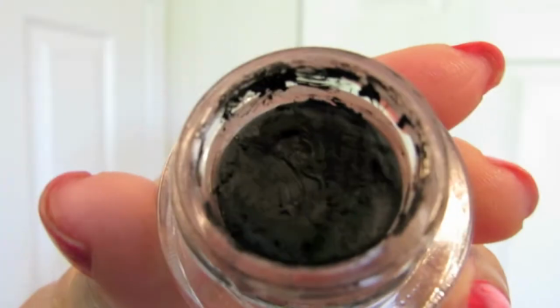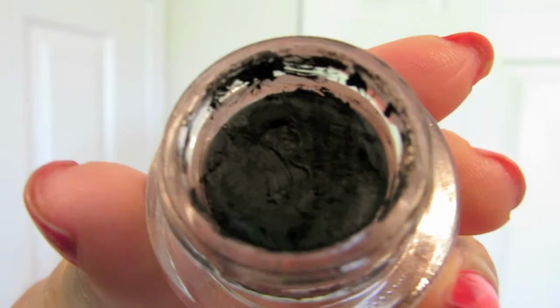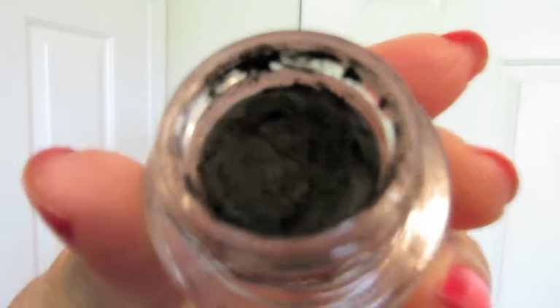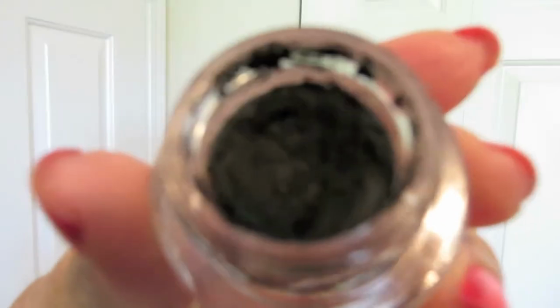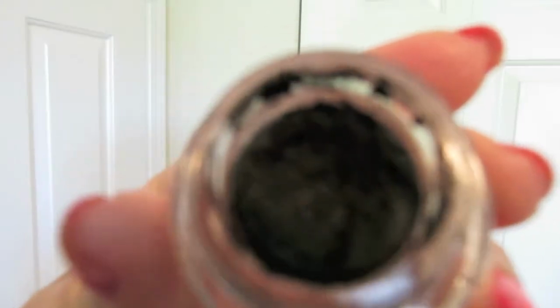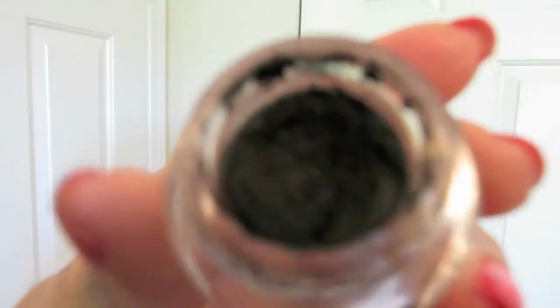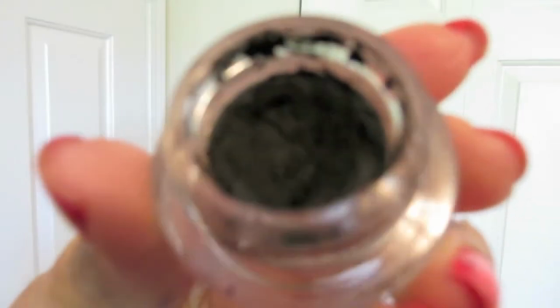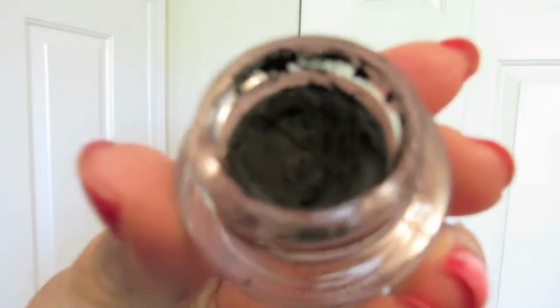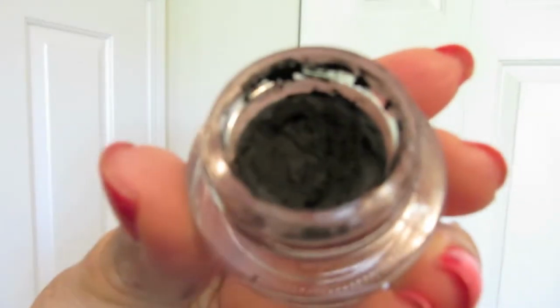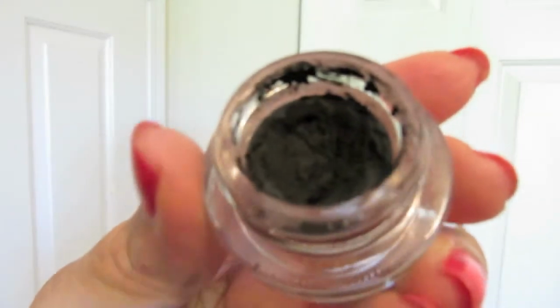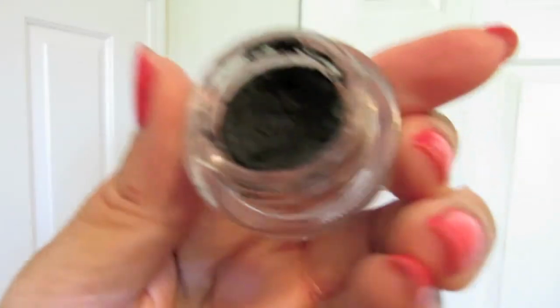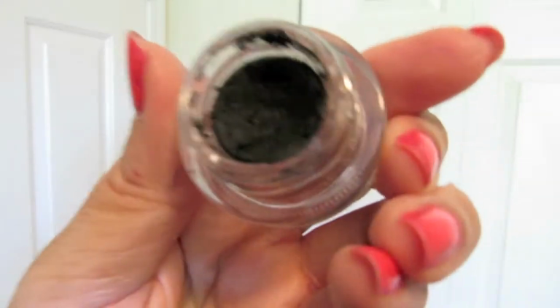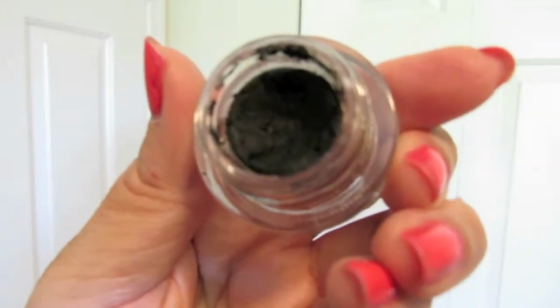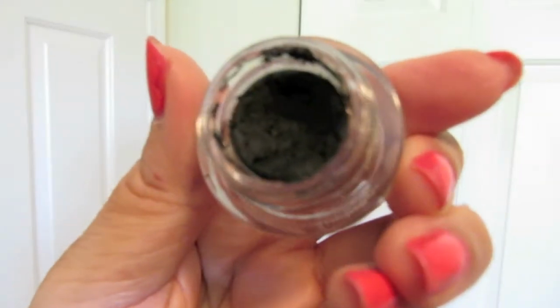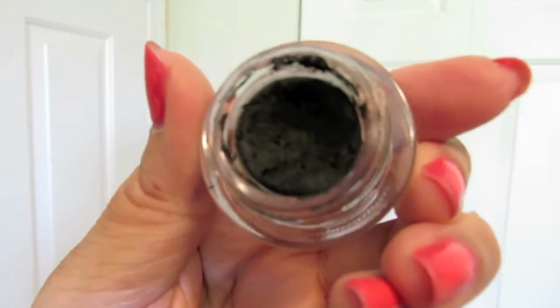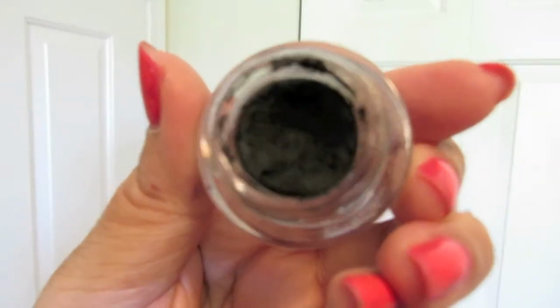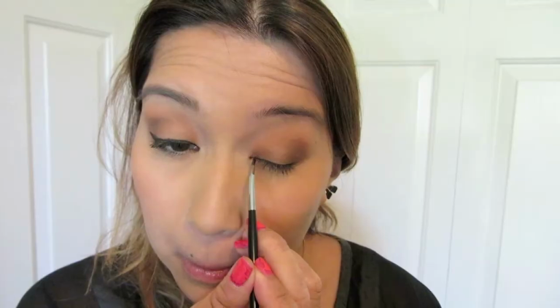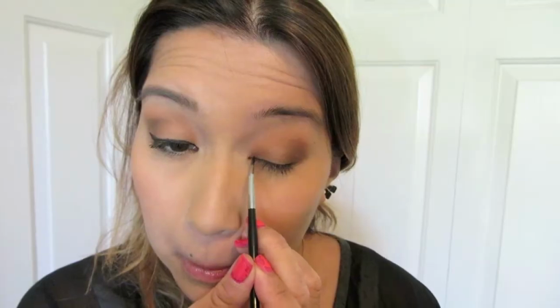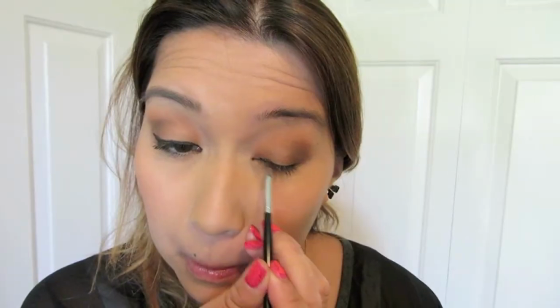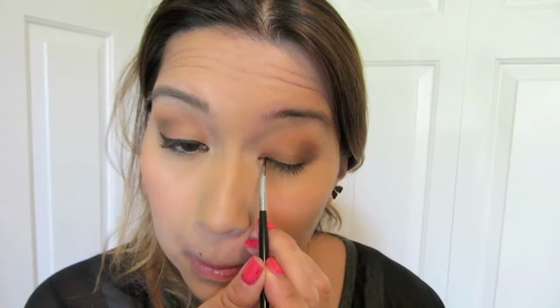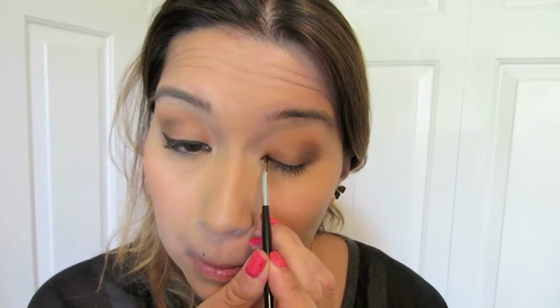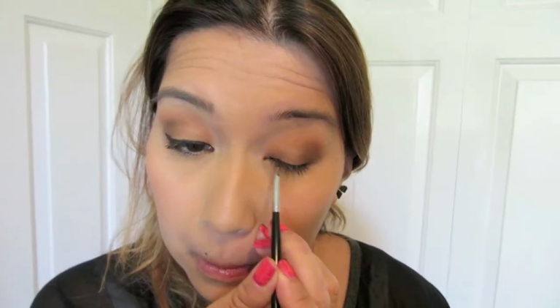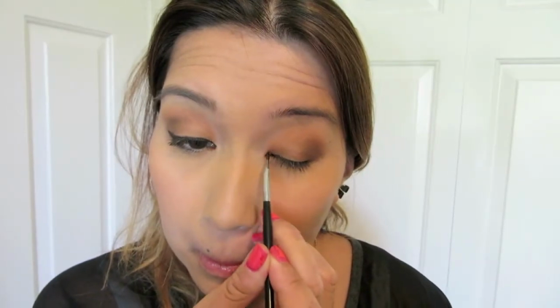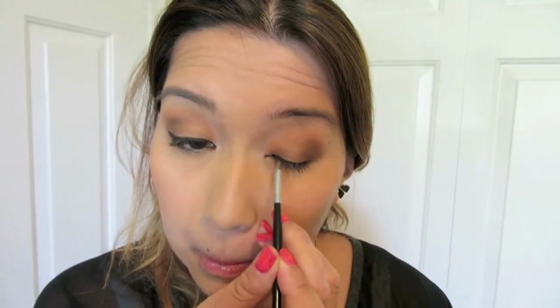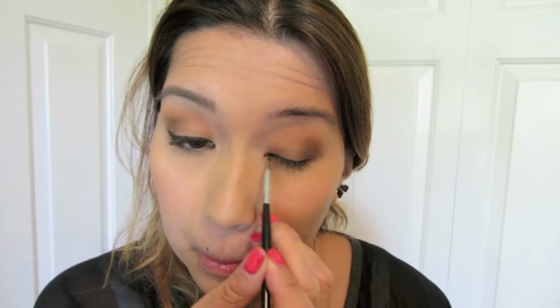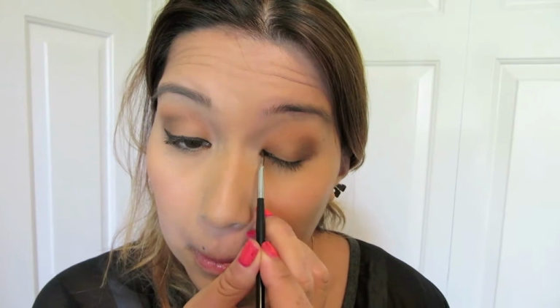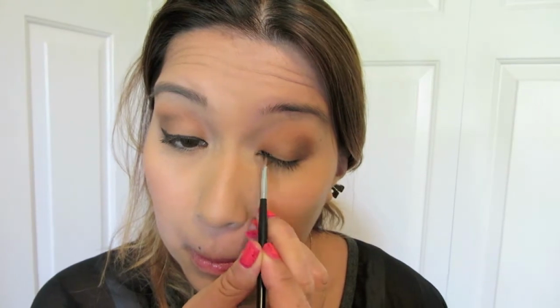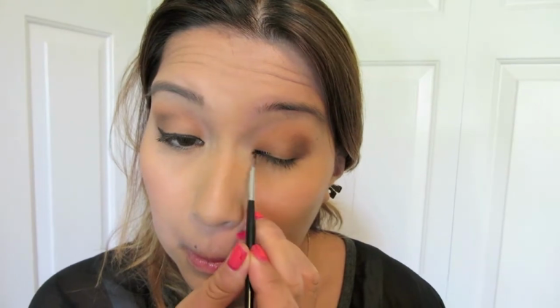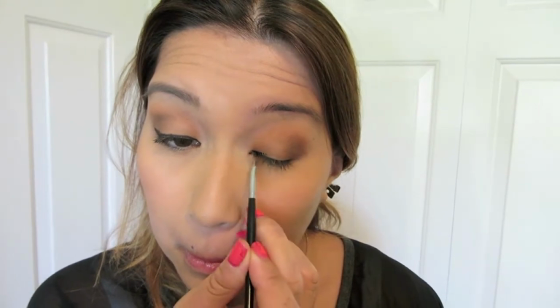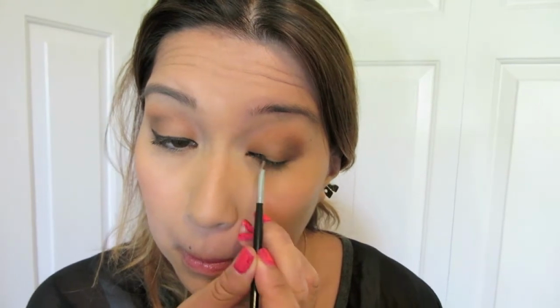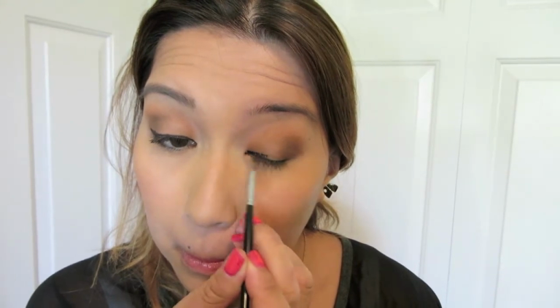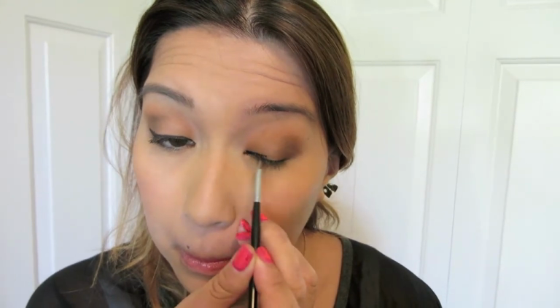And to line my lash line, I'm using my favorite gel pot by Smashbox in black, and it's up to you to see what kind of shape you want your liner to look like.